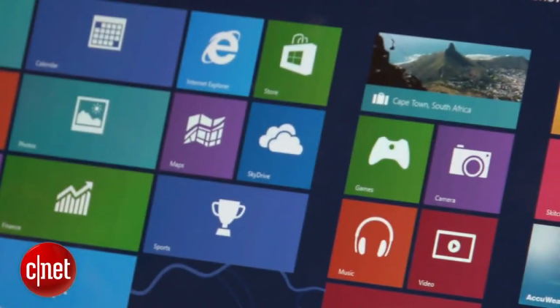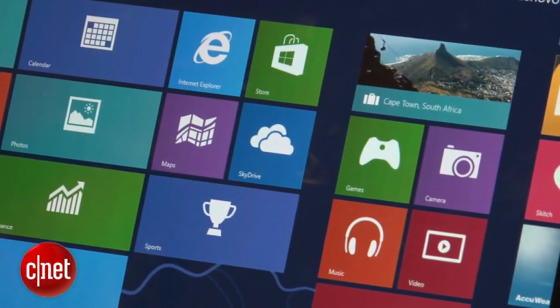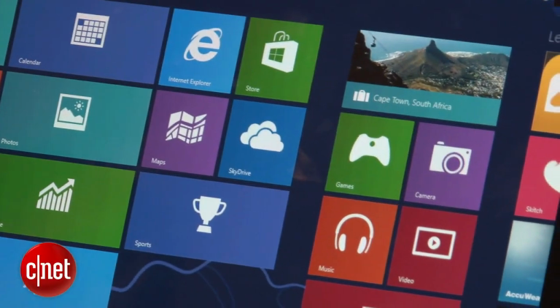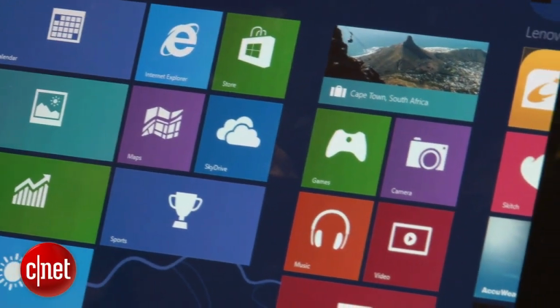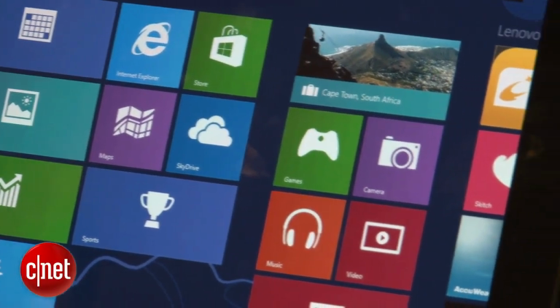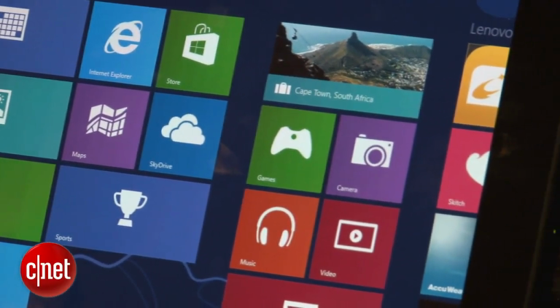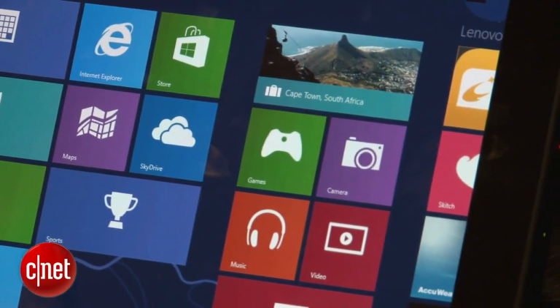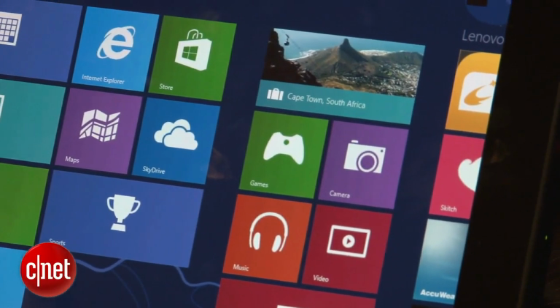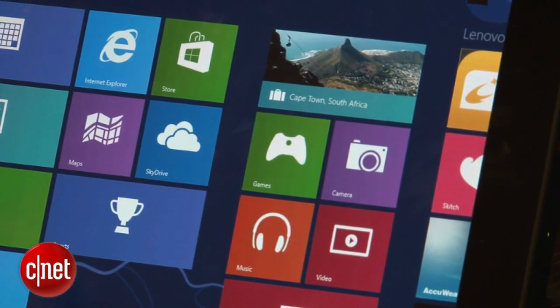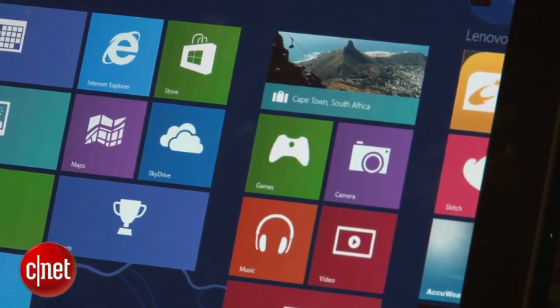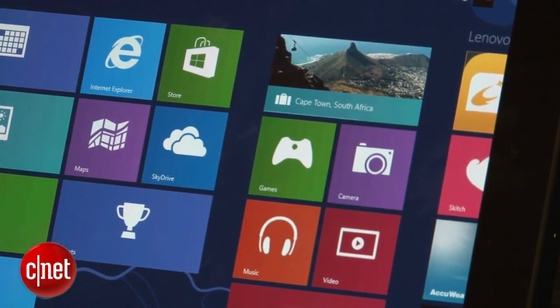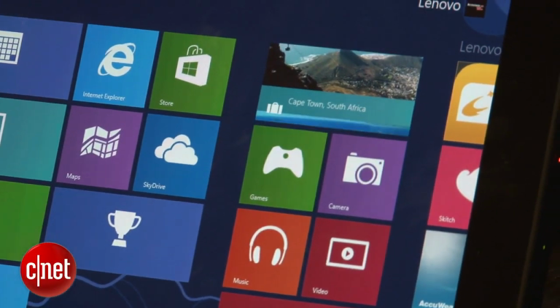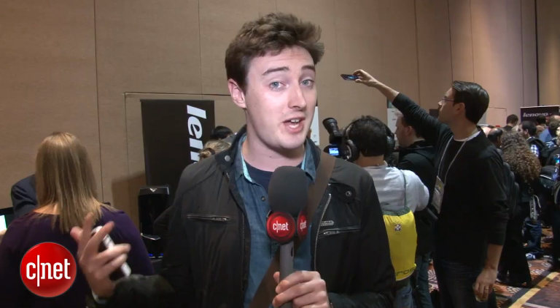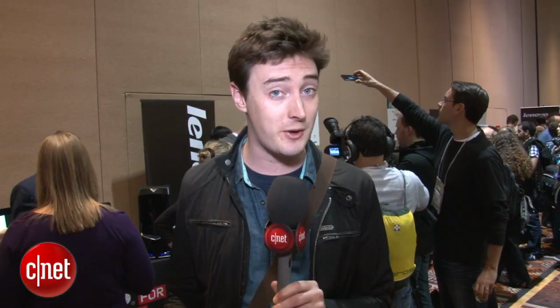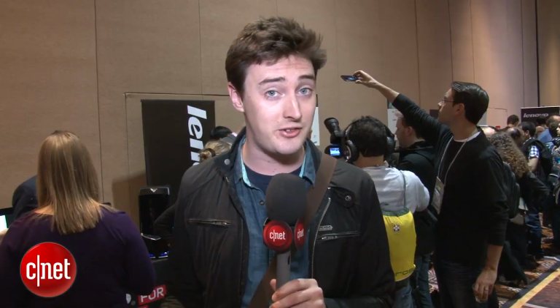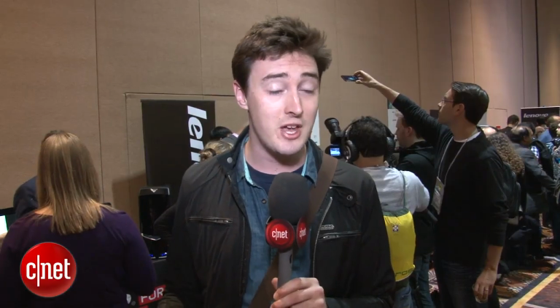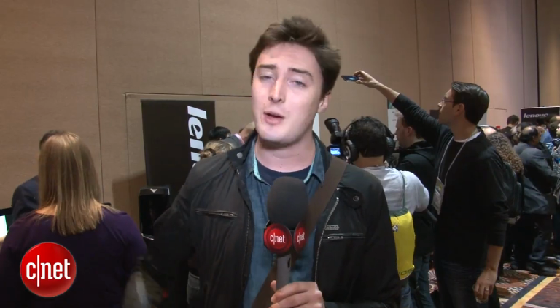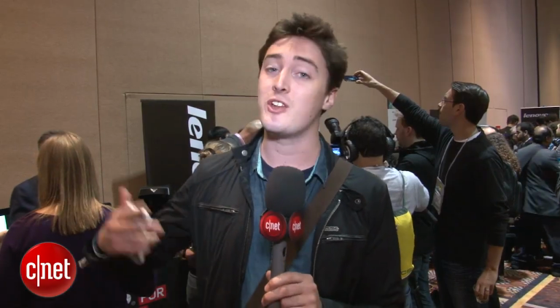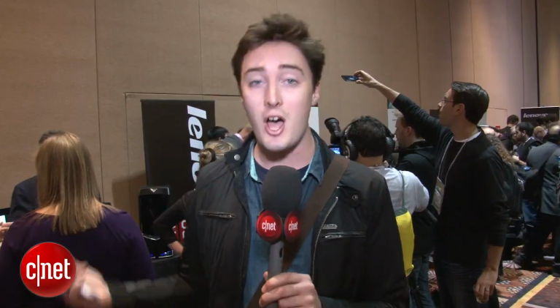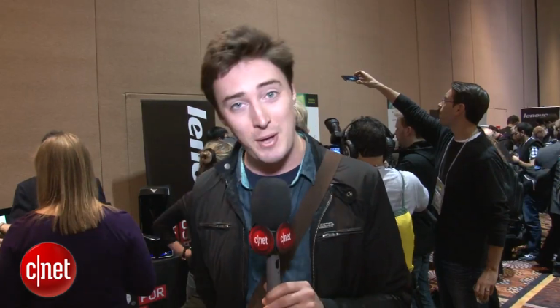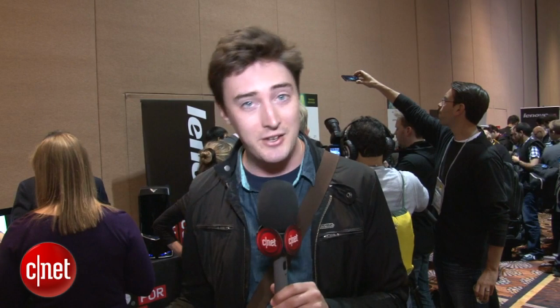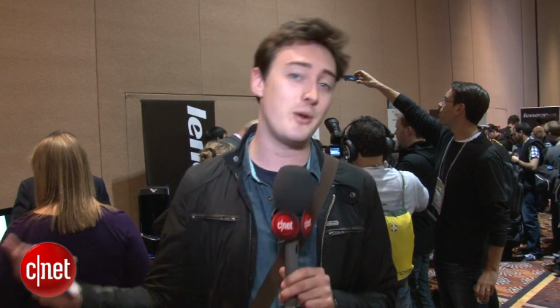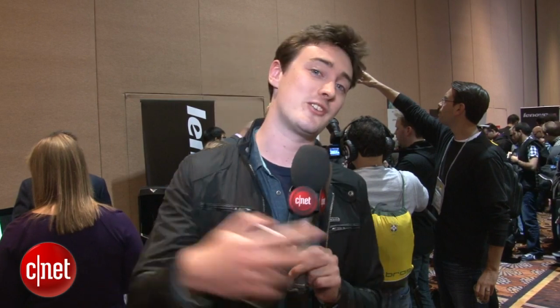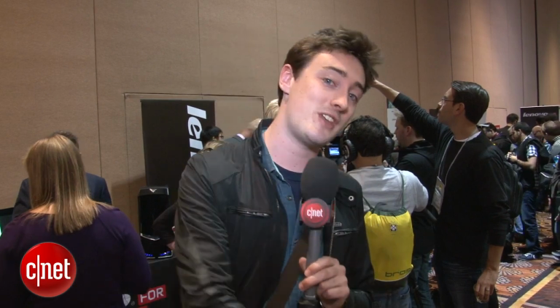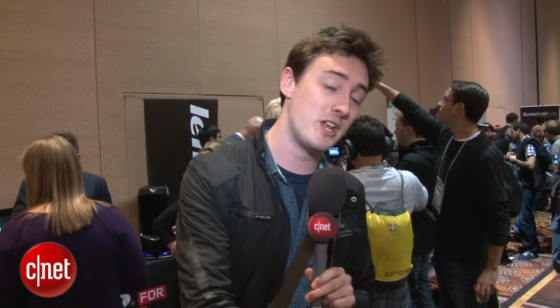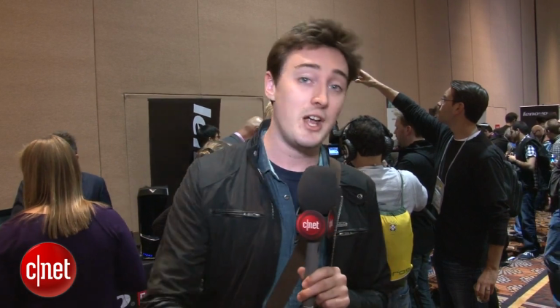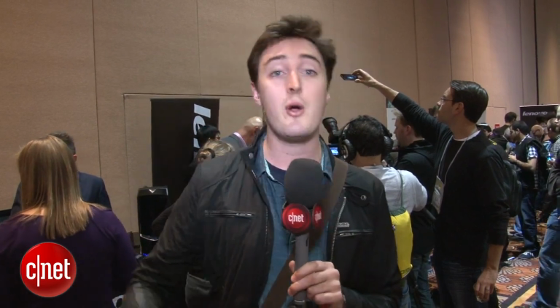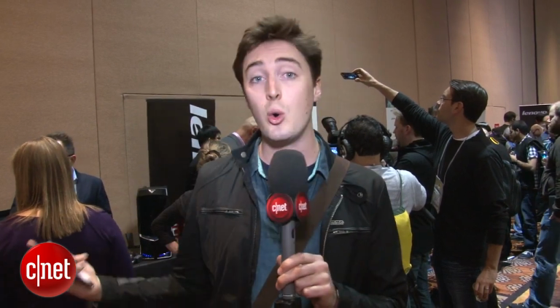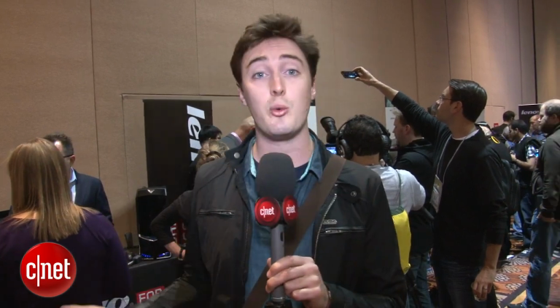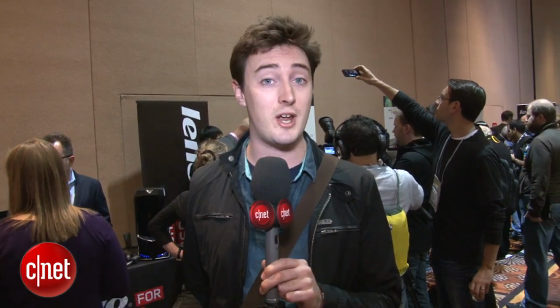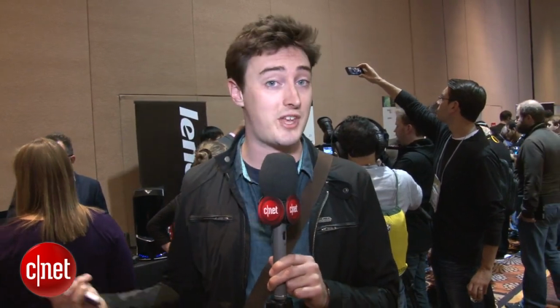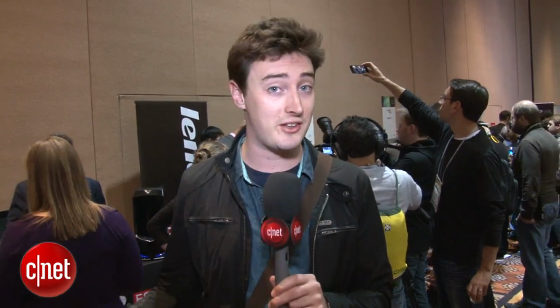Another downside is that this monitor only works with Windows 8 devices. That means no iPad, no Nexus 7, and no older Windows kit.